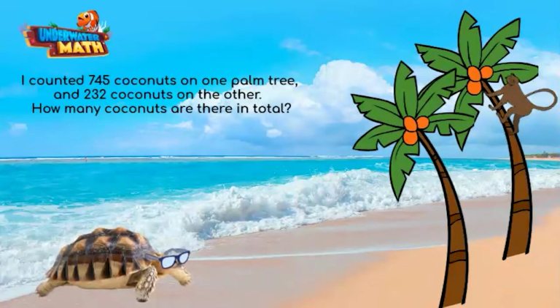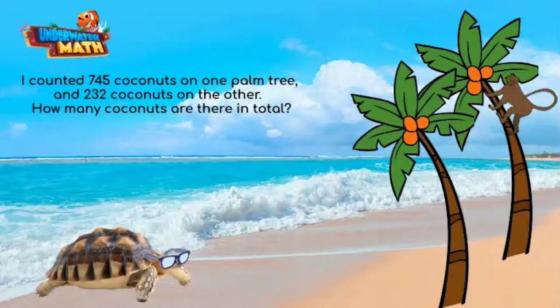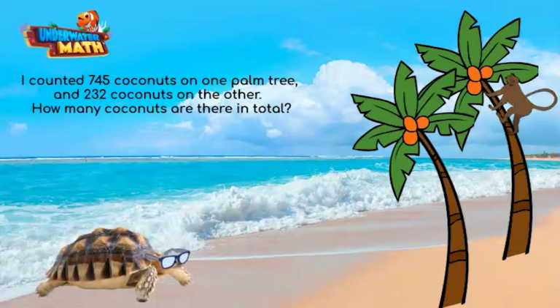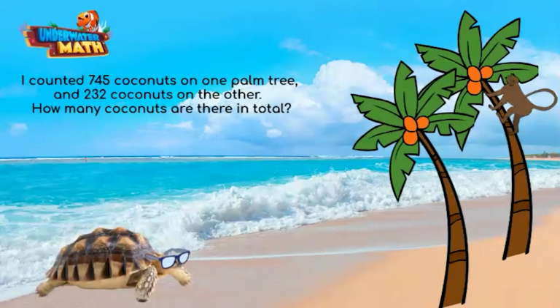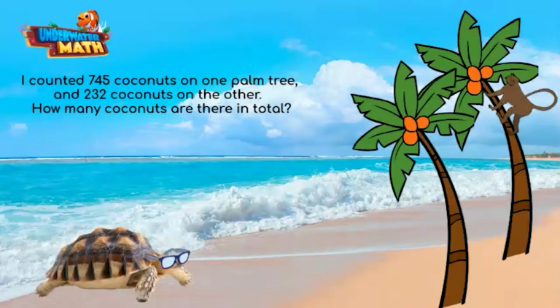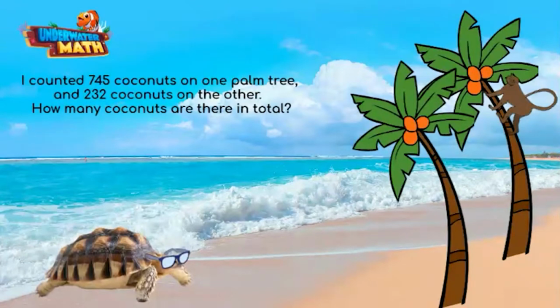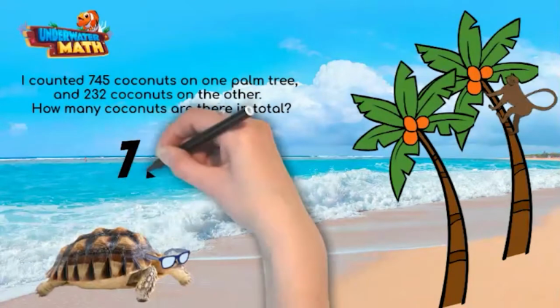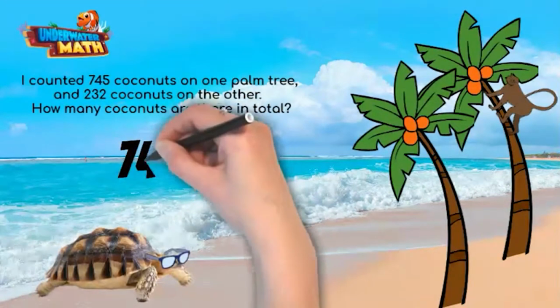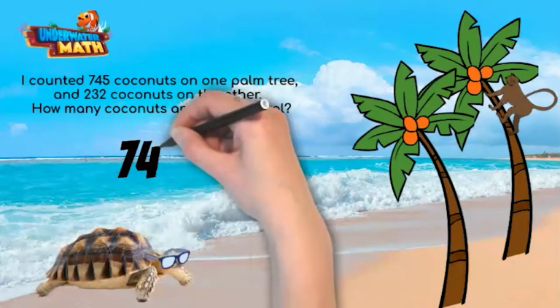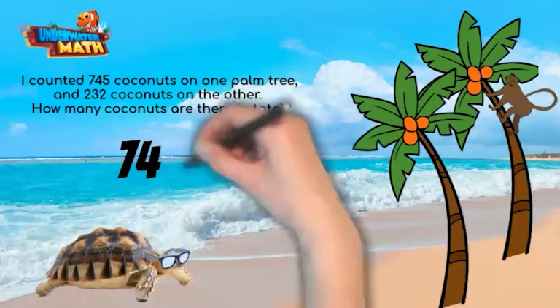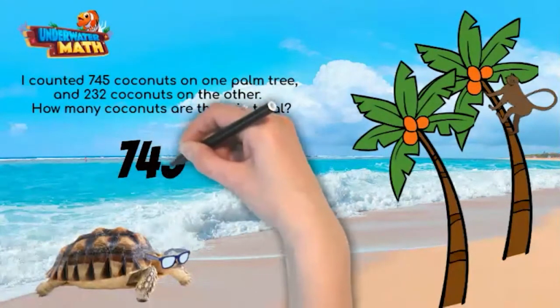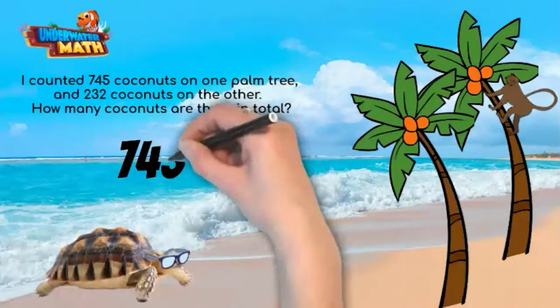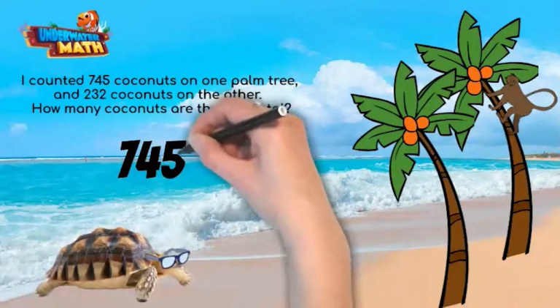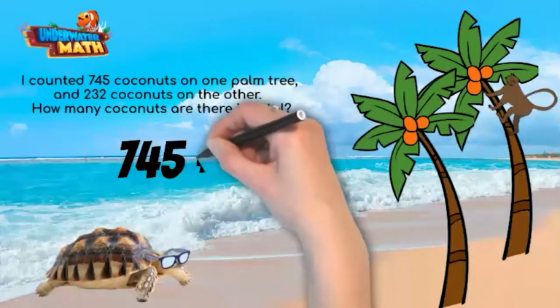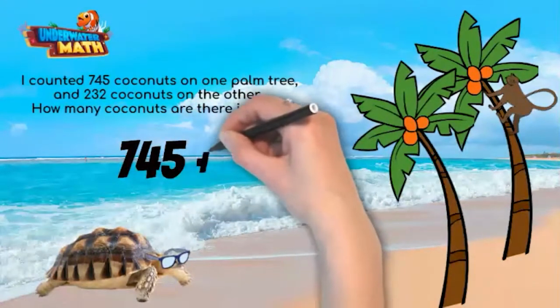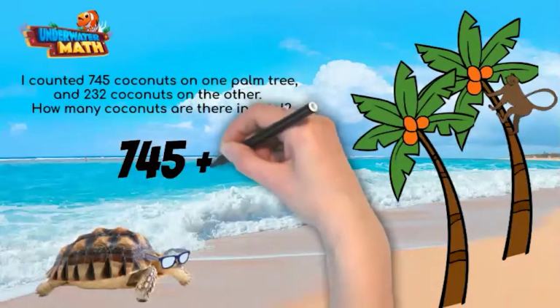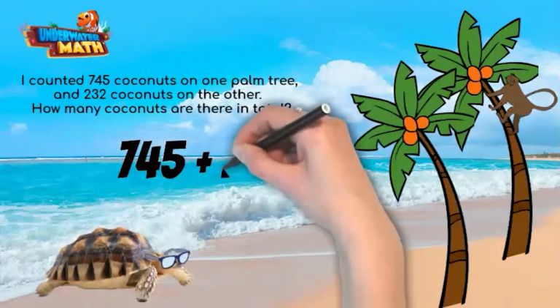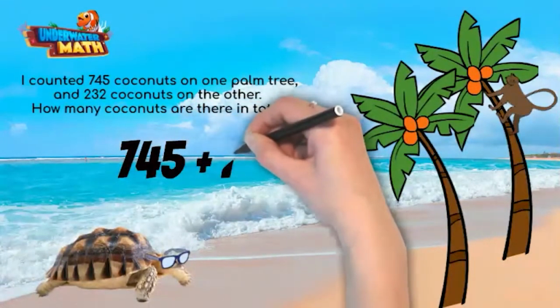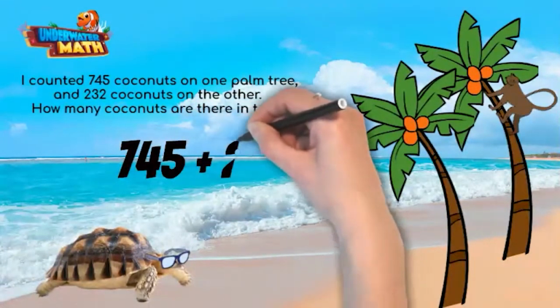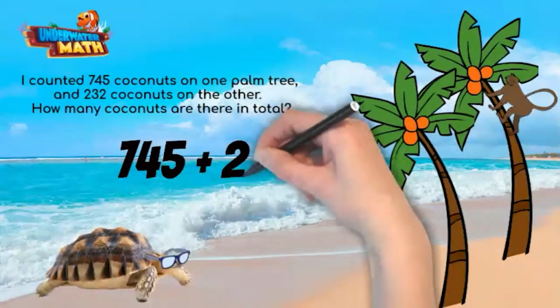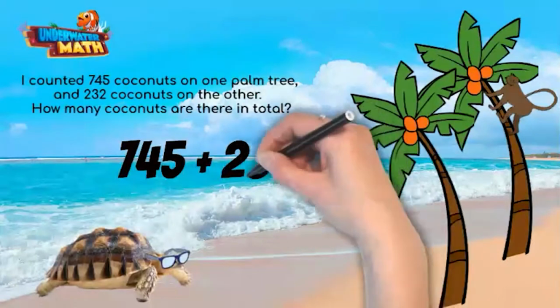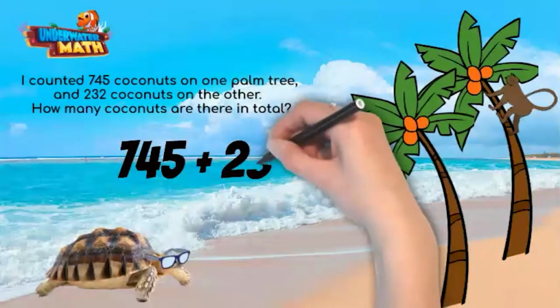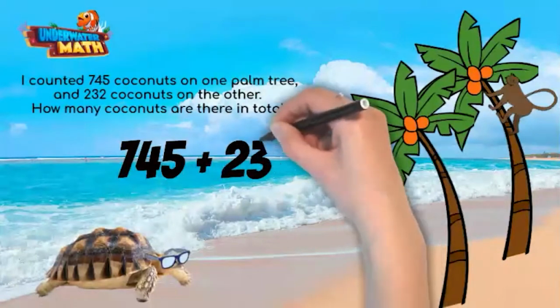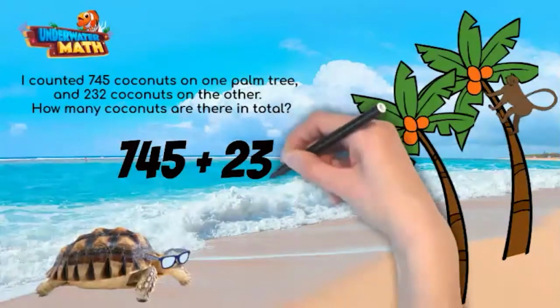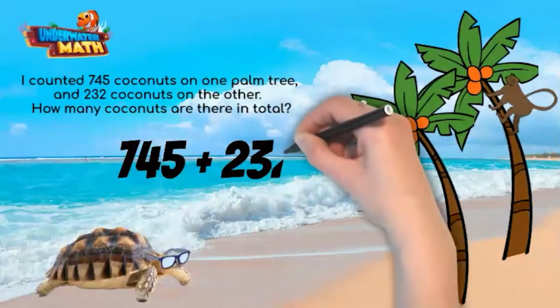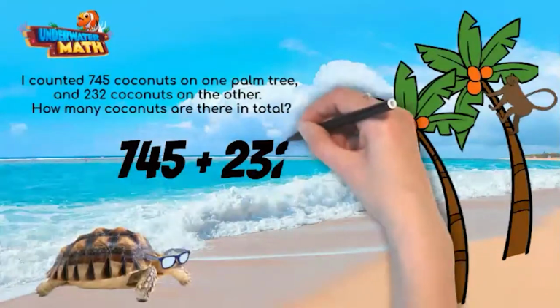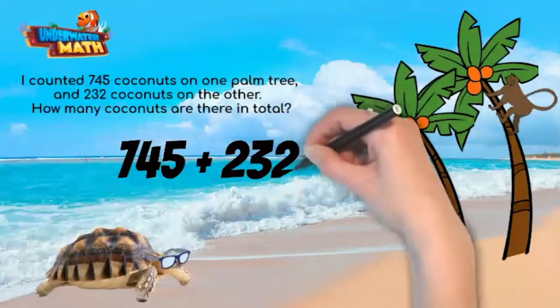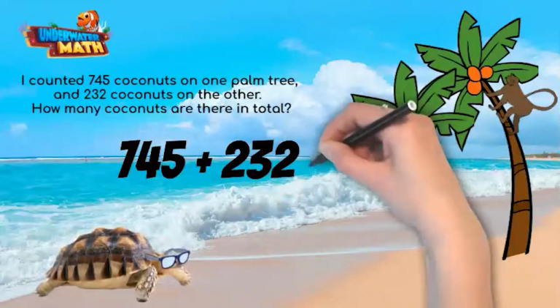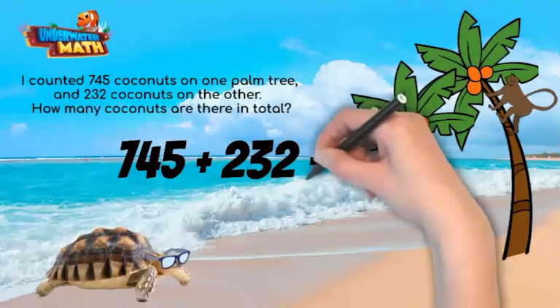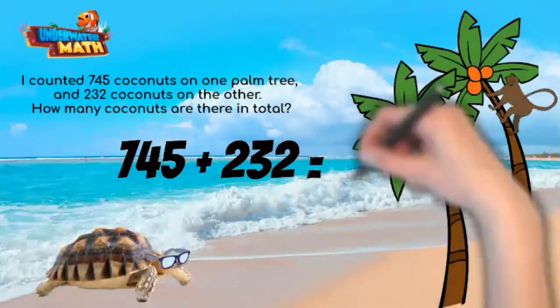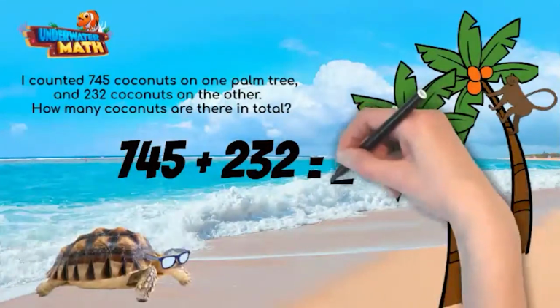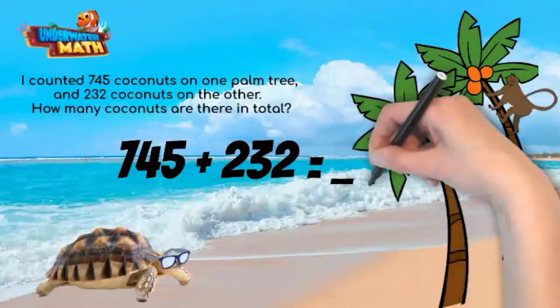To represent this problem using an equation, we add together 745 and 232. We do not know the total, which goes on the other side of the equal sign.